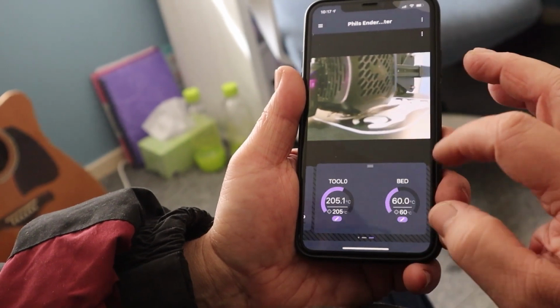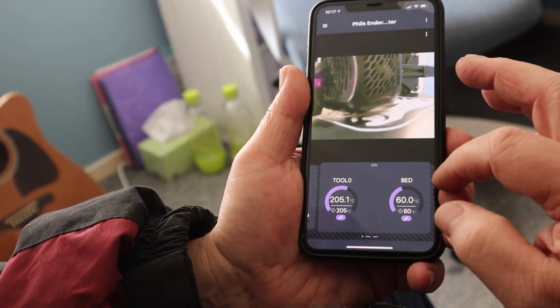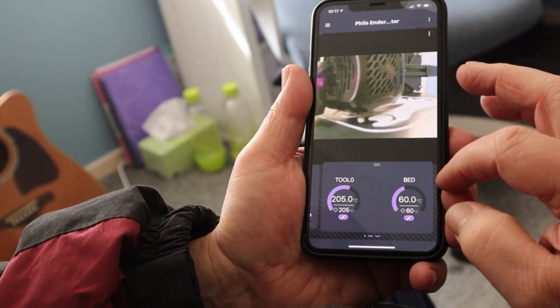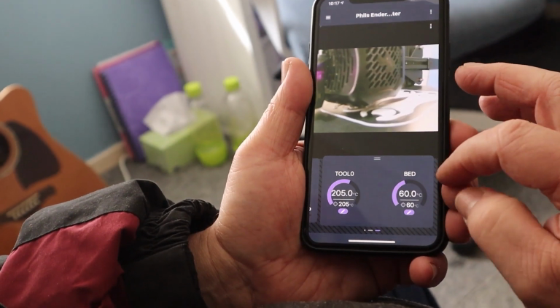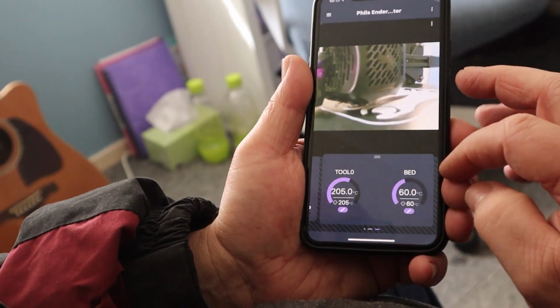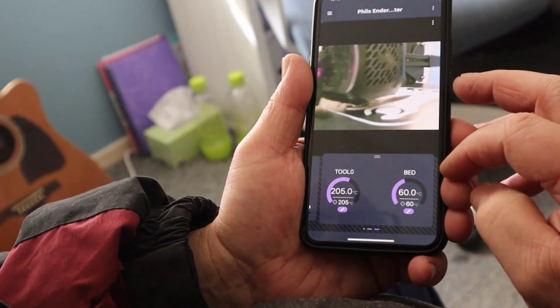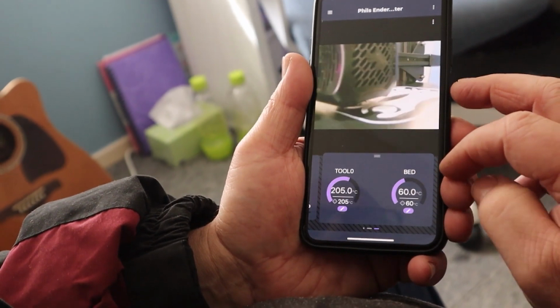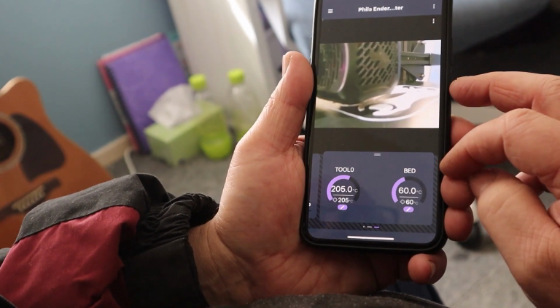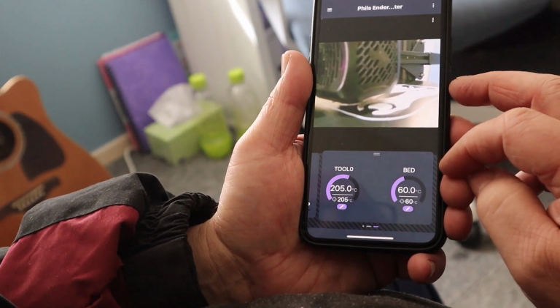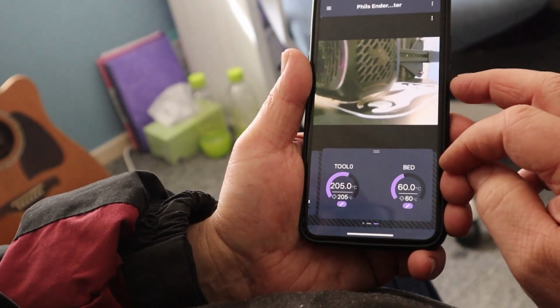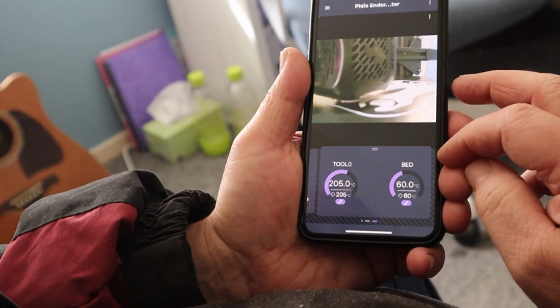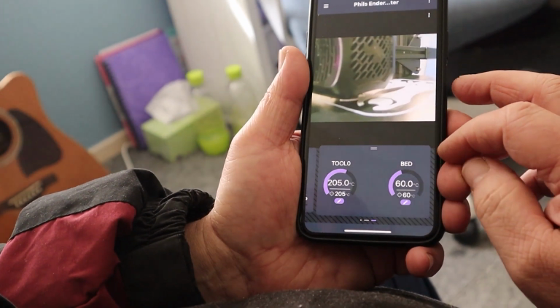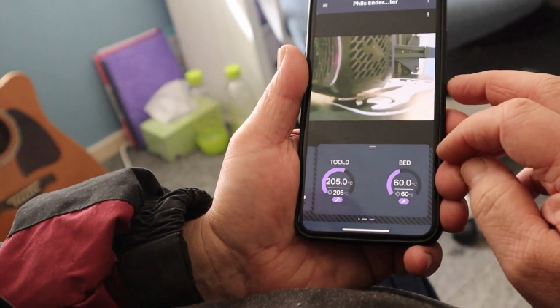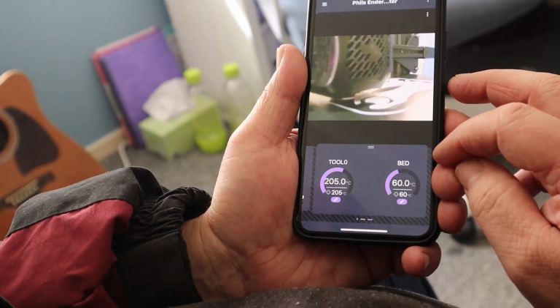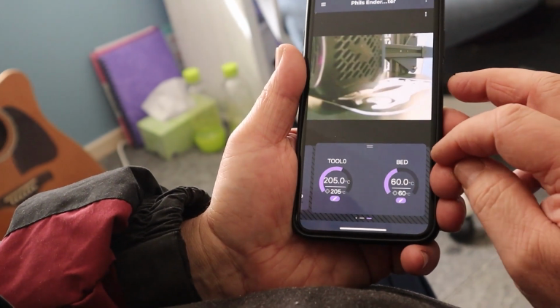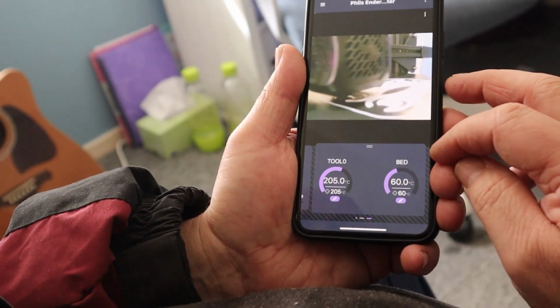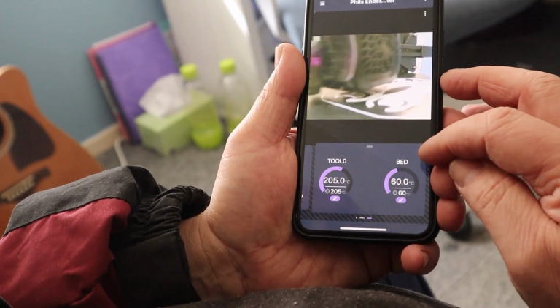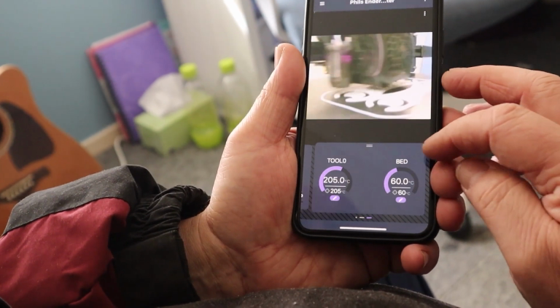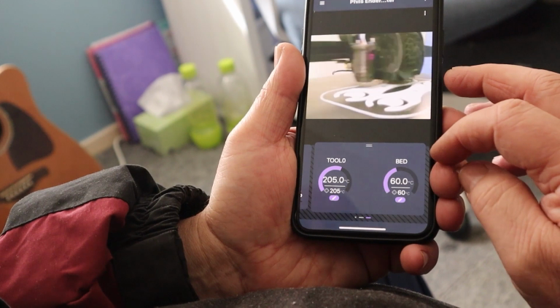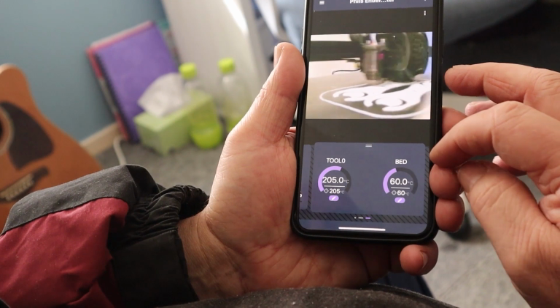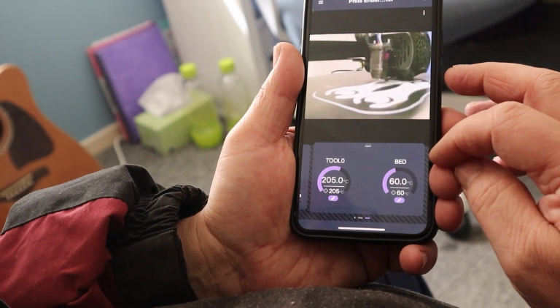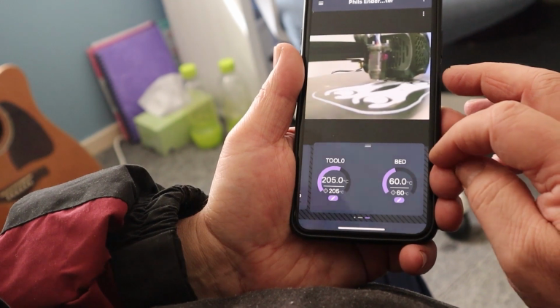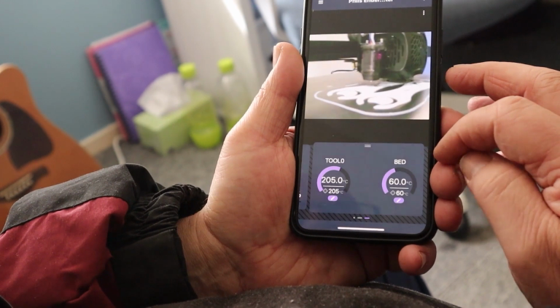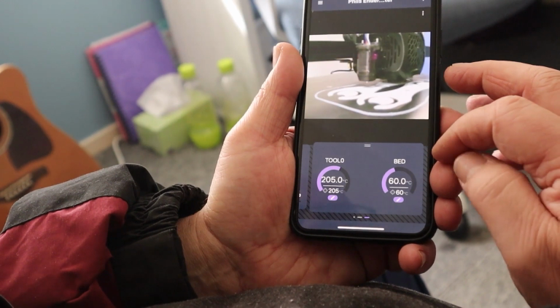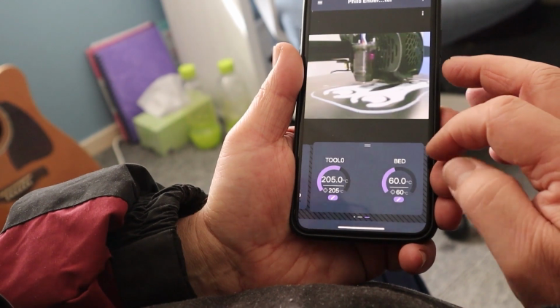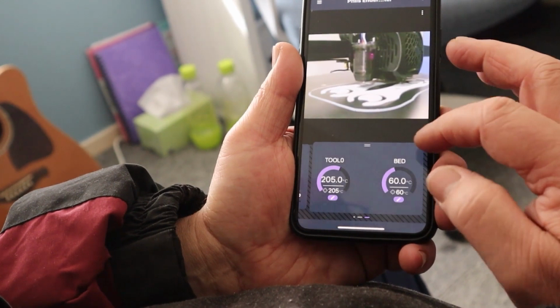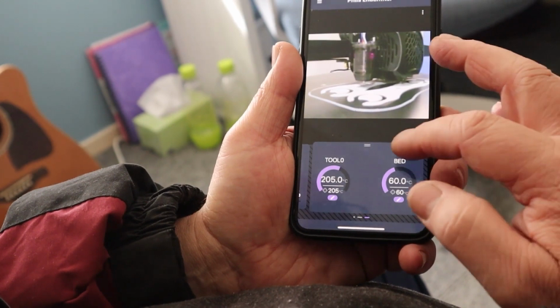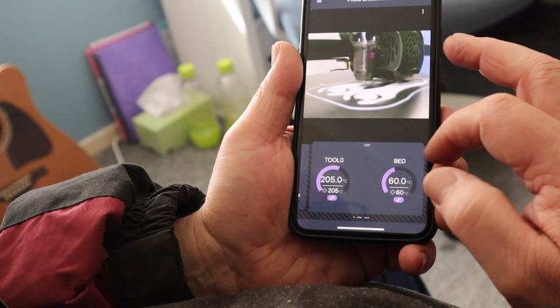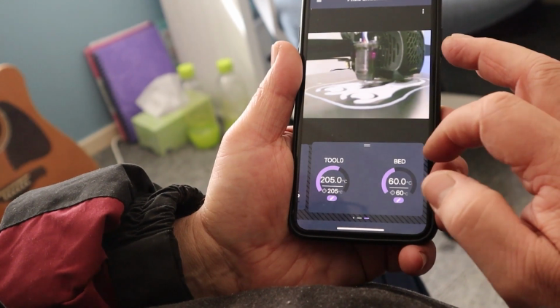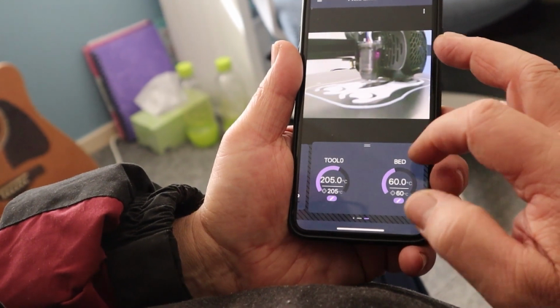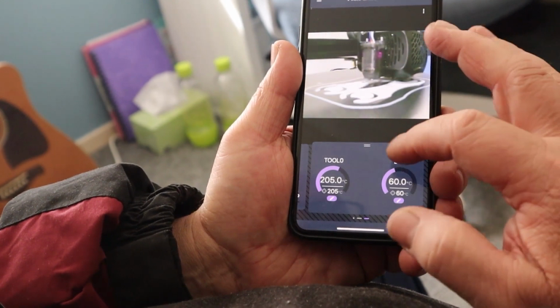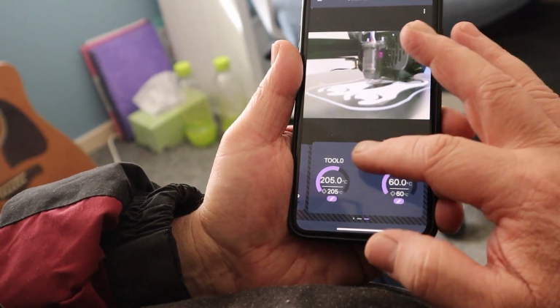I can keep an eye on the temperatures, making sure the hot end and the bed temperatures are nice and even.